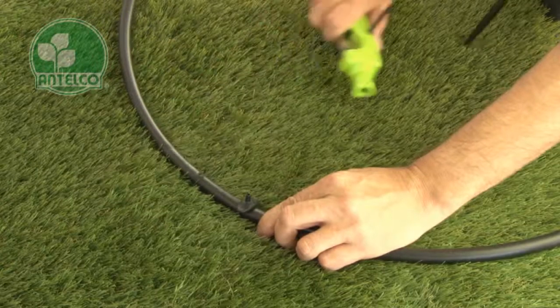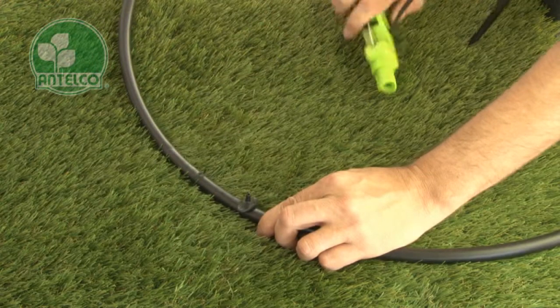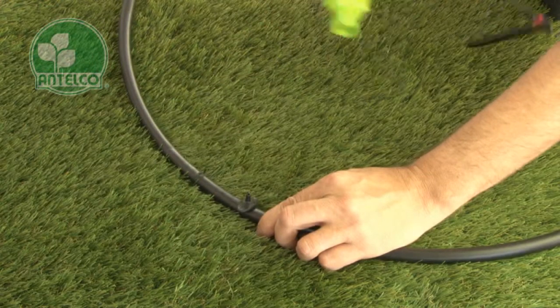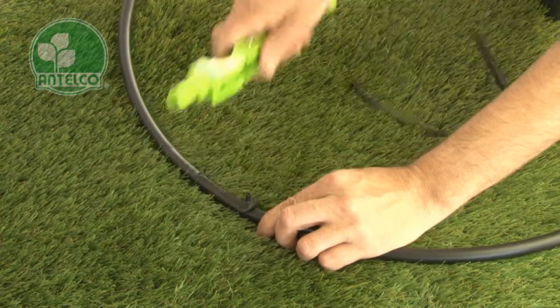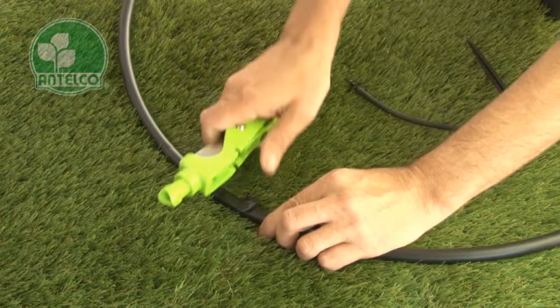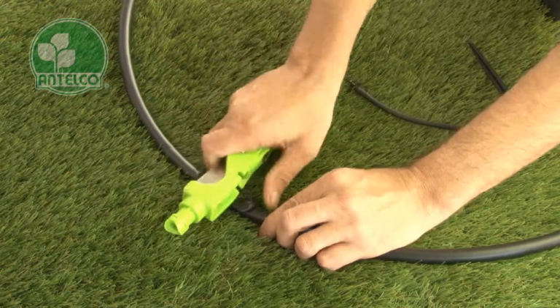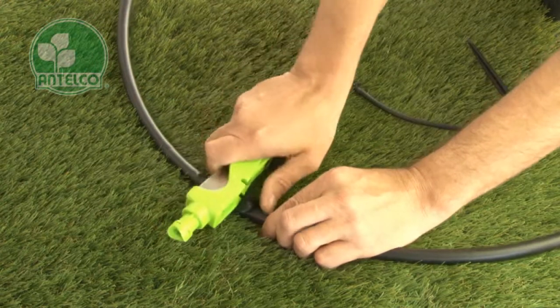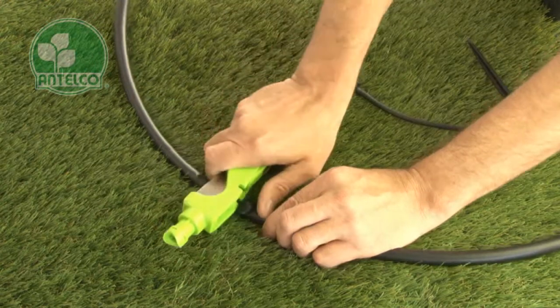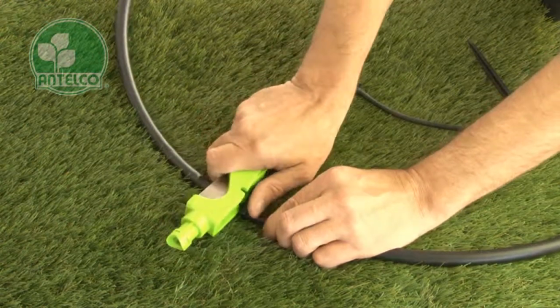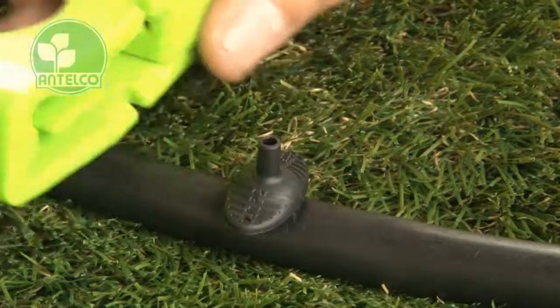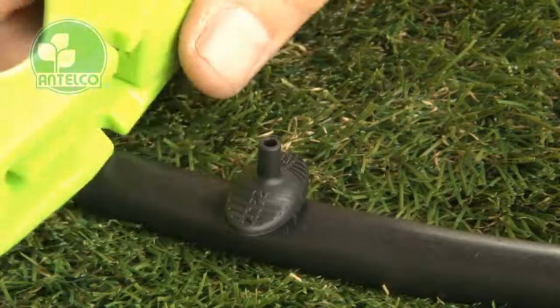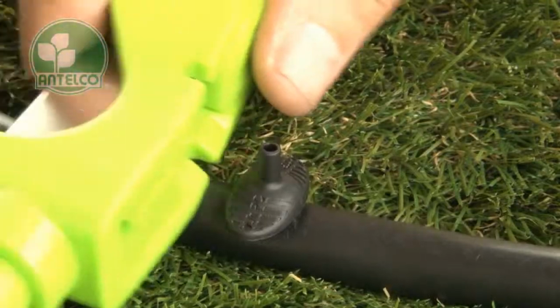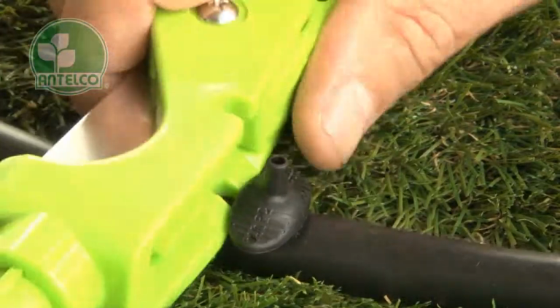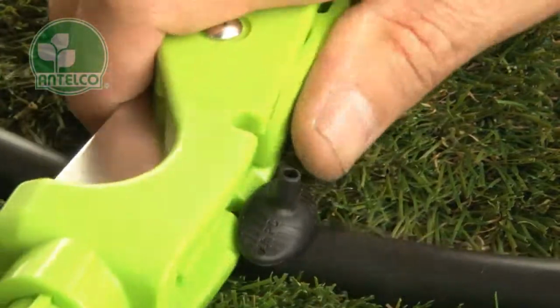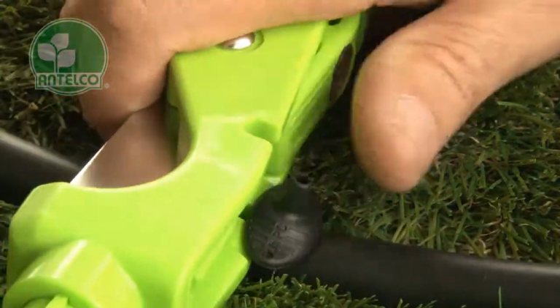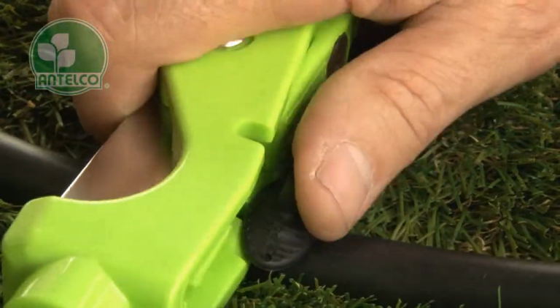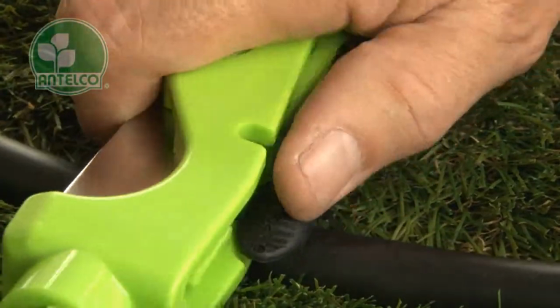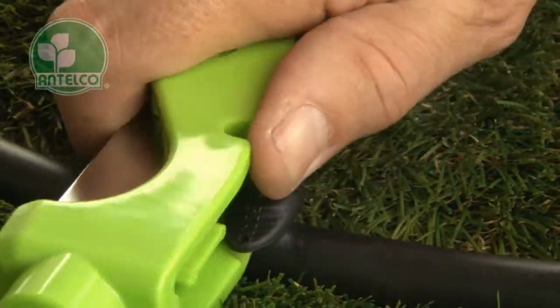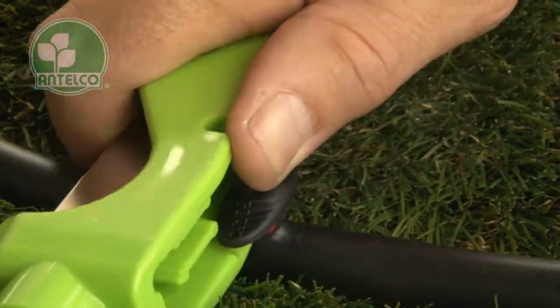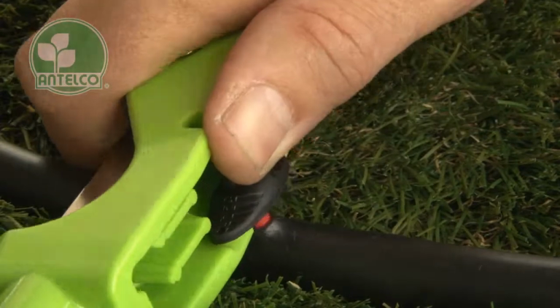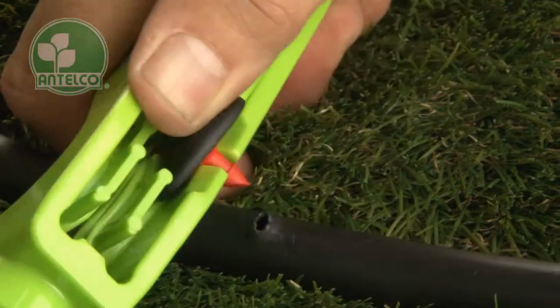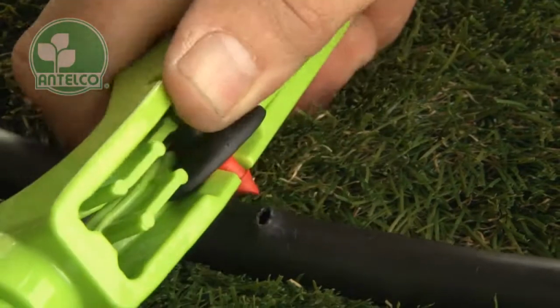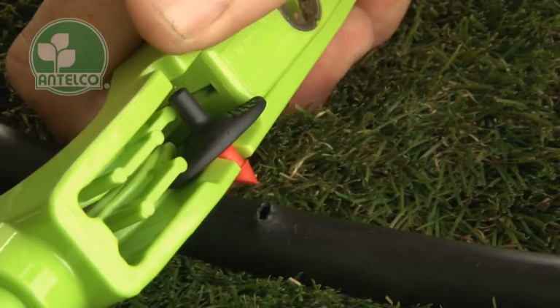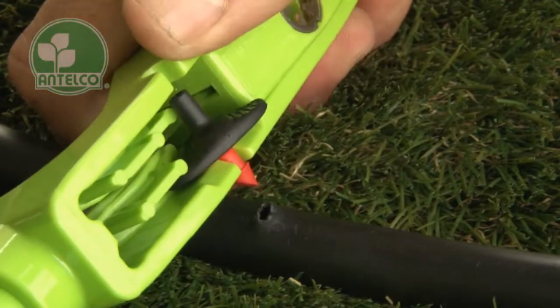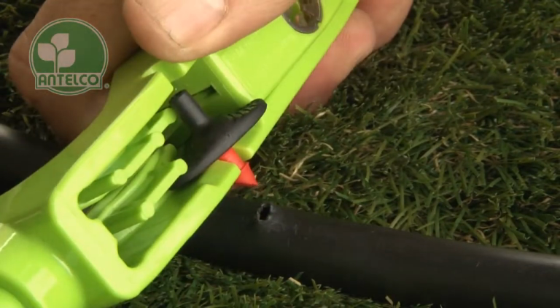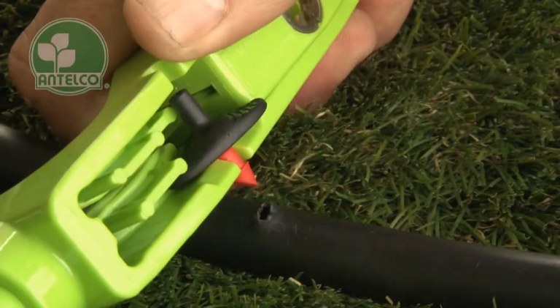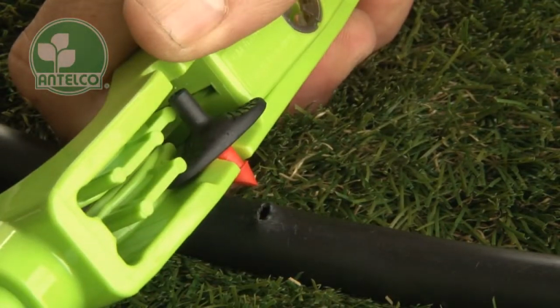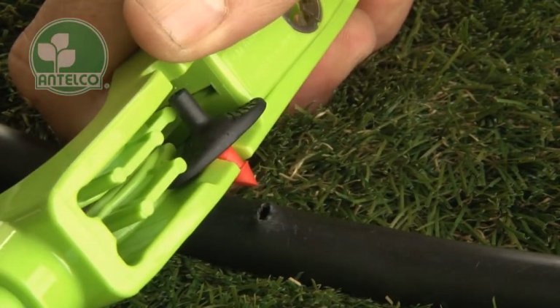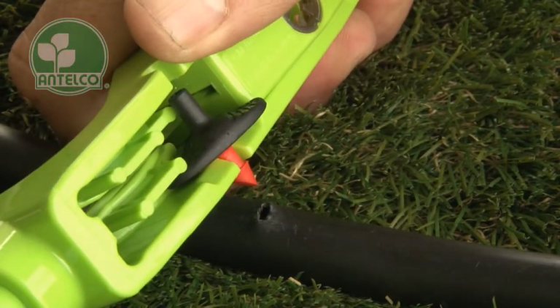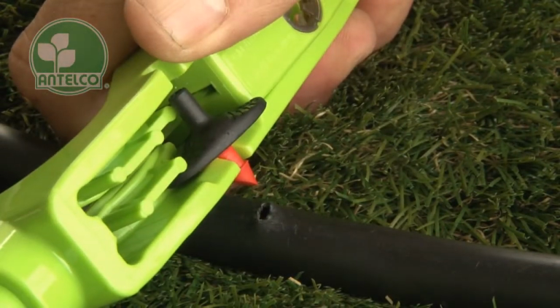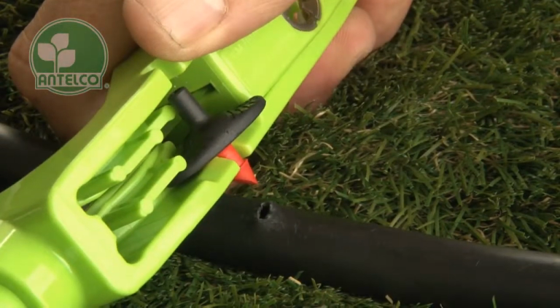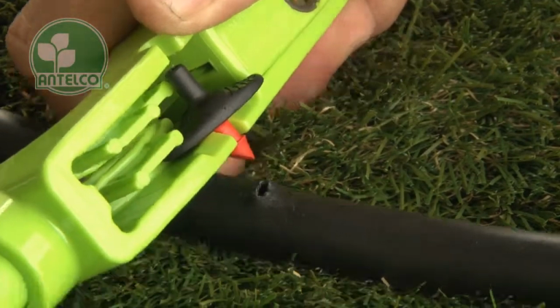To remove emitters, slide the tapered slot on the edge of the punch and cut under the emitter and lever it out of the lateral.